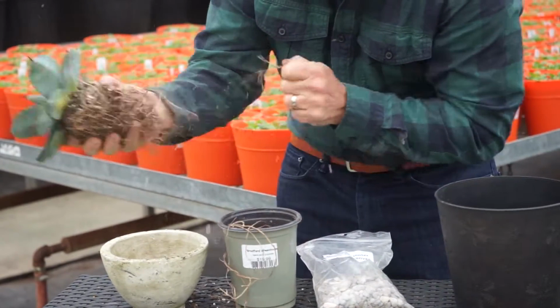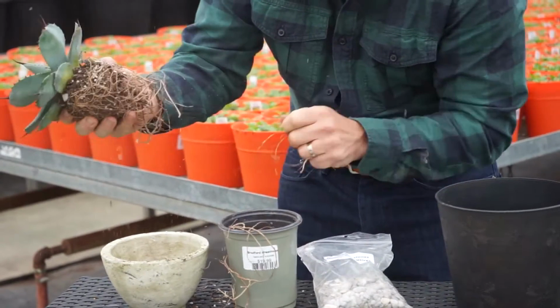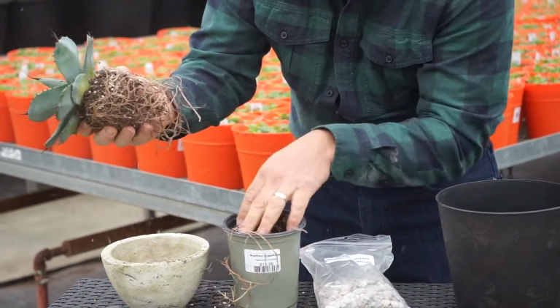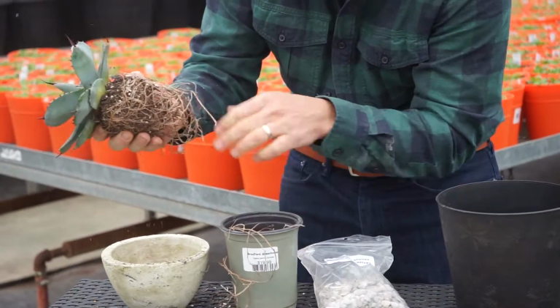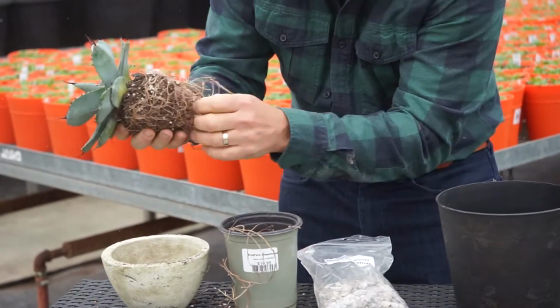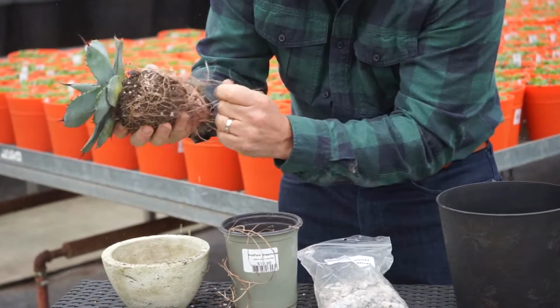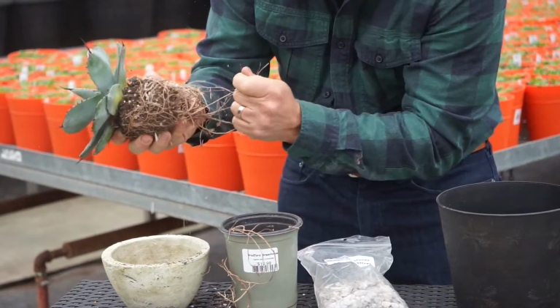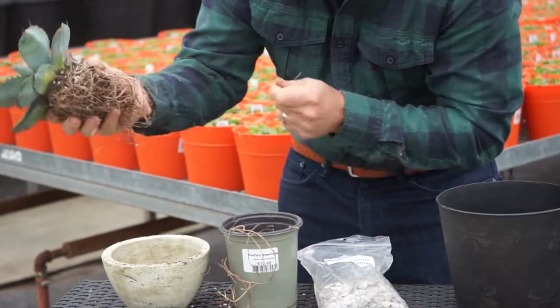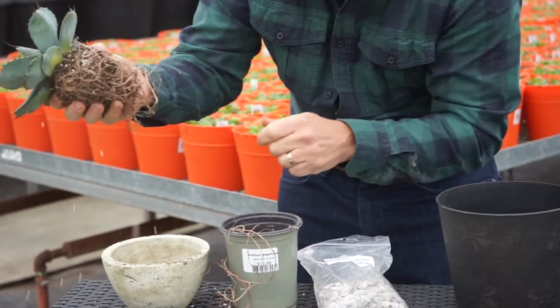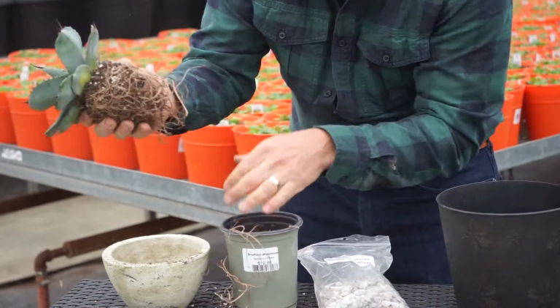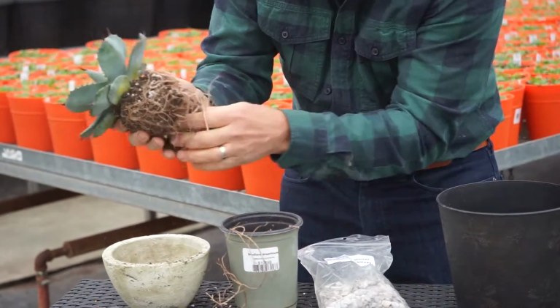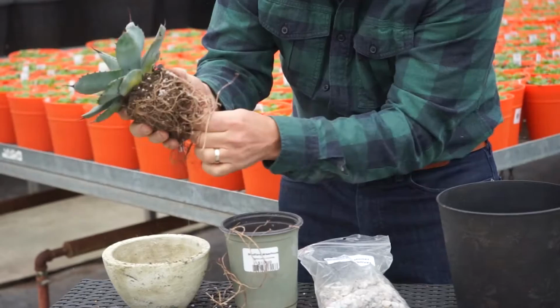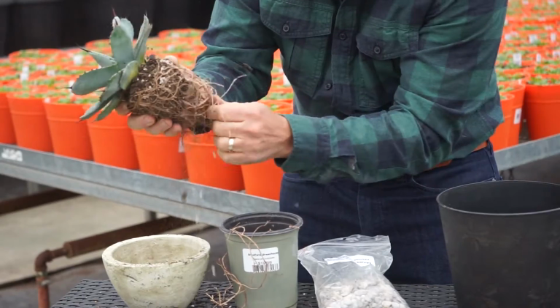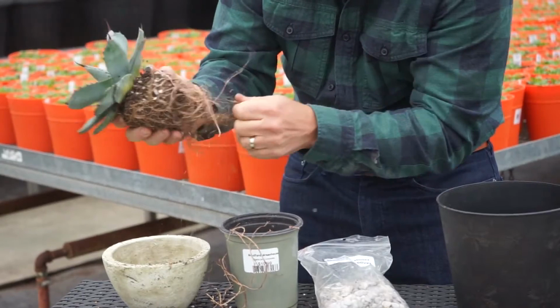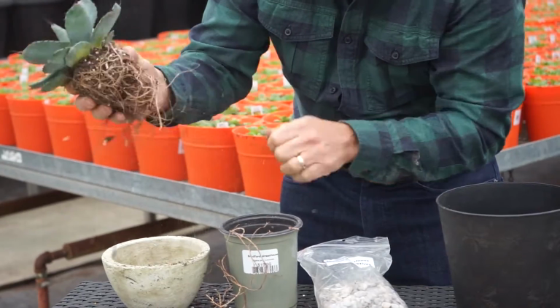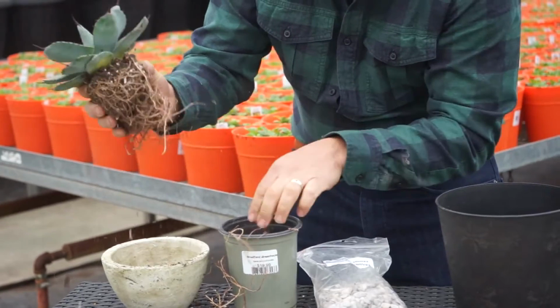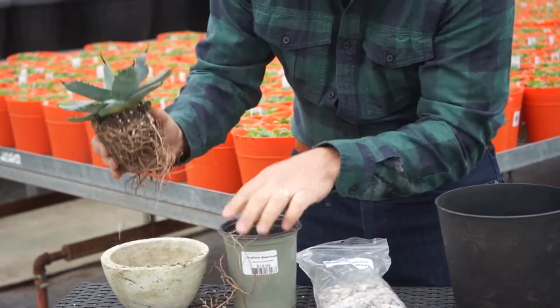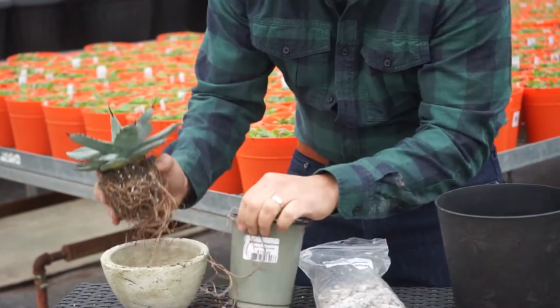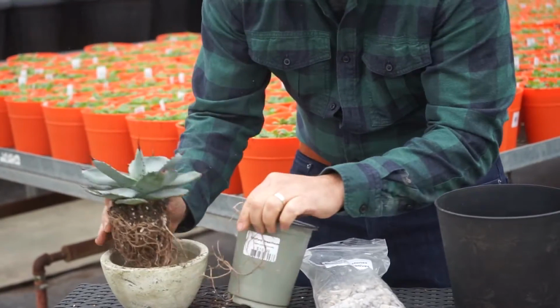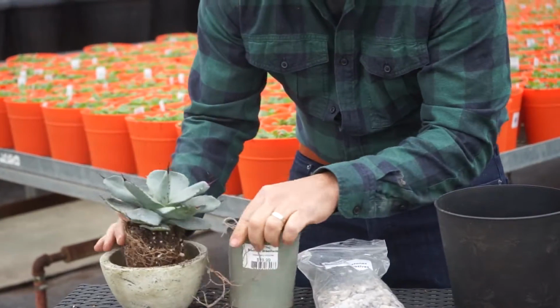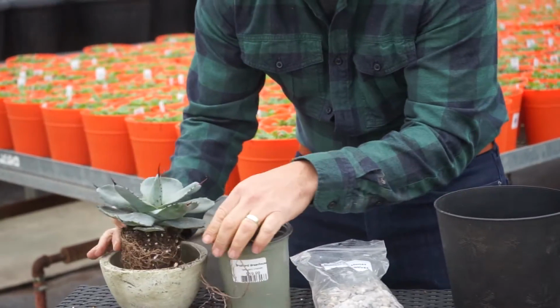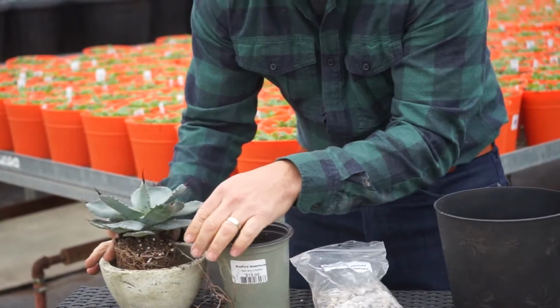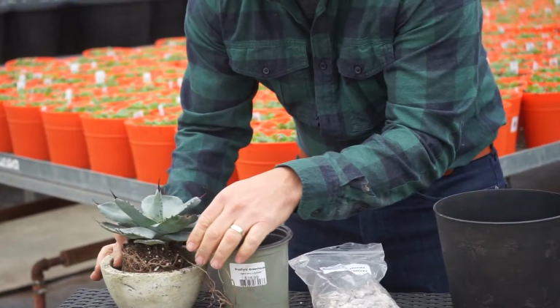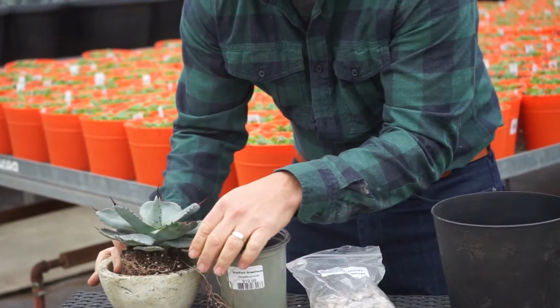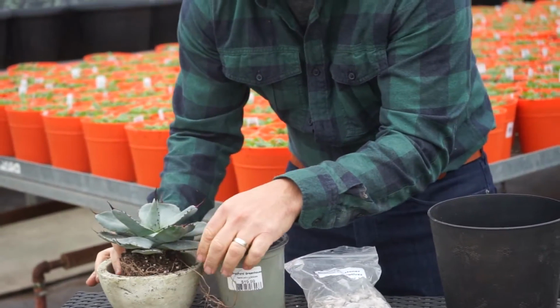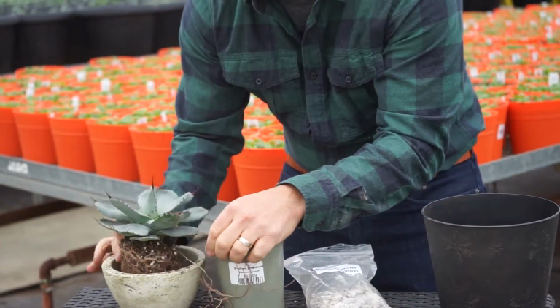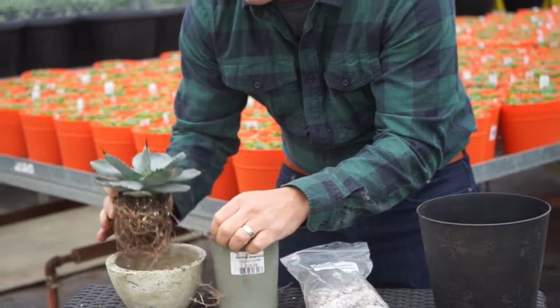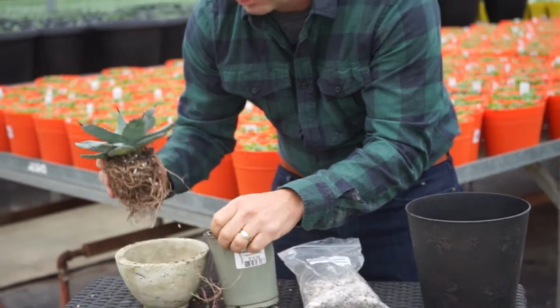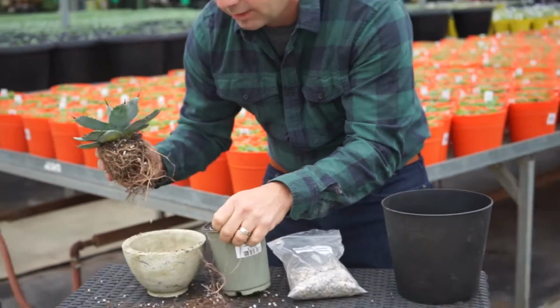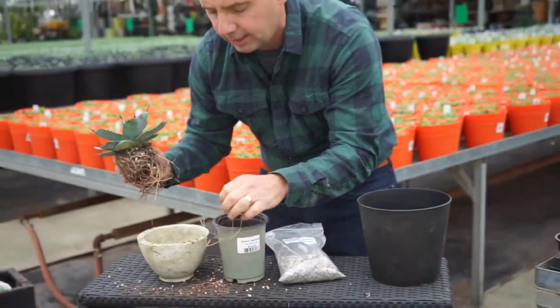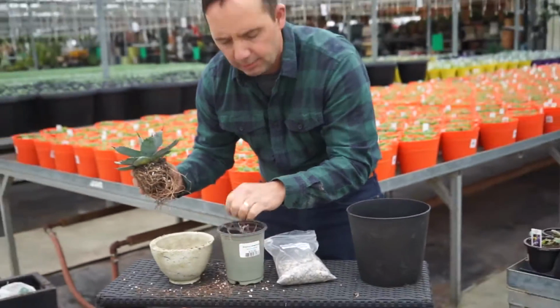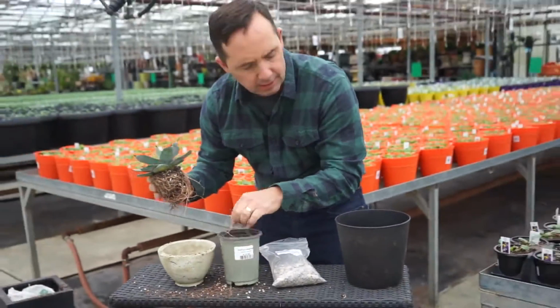A lot of the times people are like, oh my God, don't be so aggressive to that plant. There we go. We're going to be good with that guy right there.